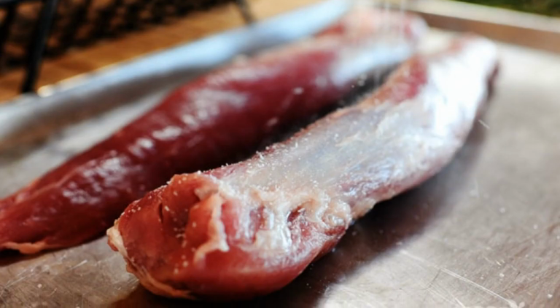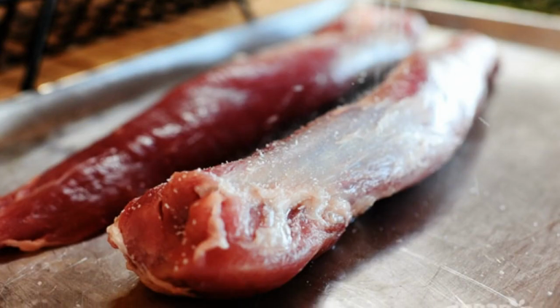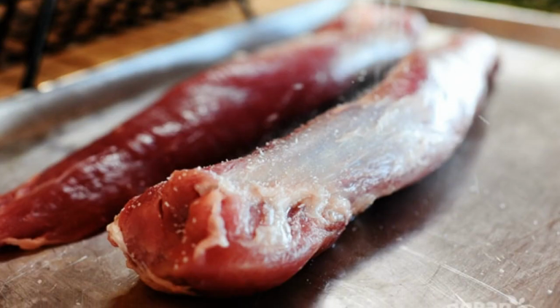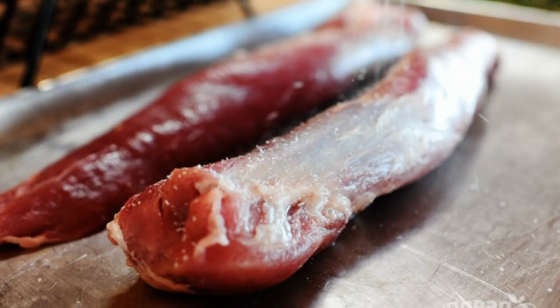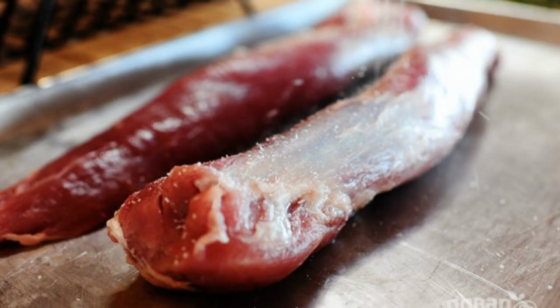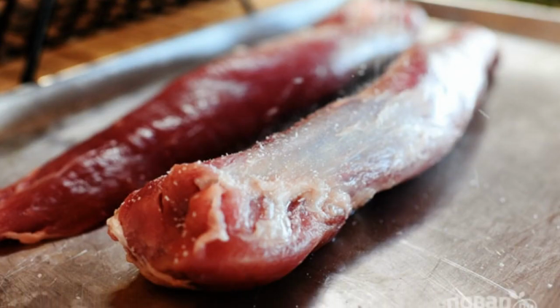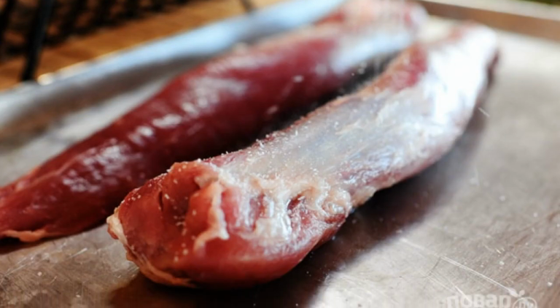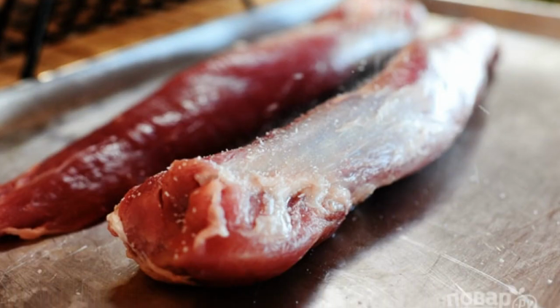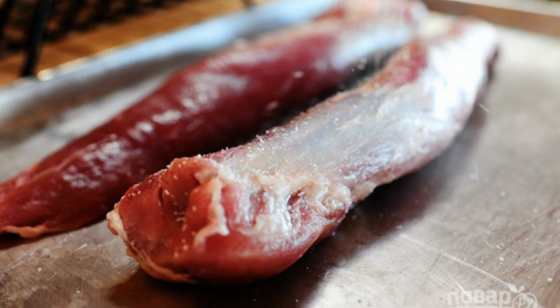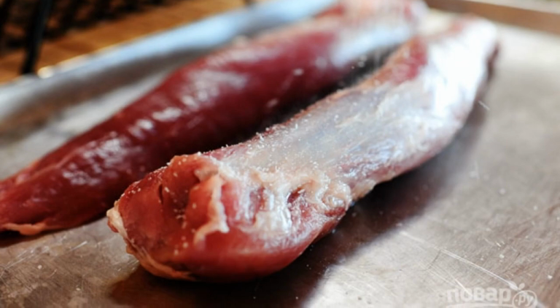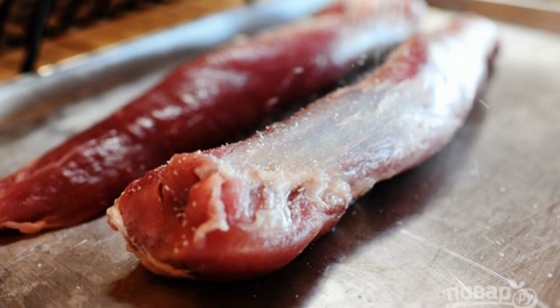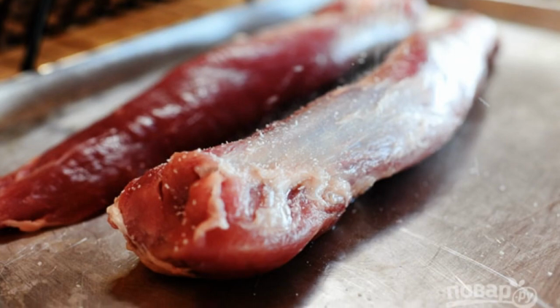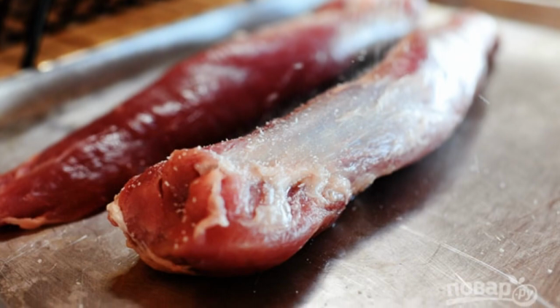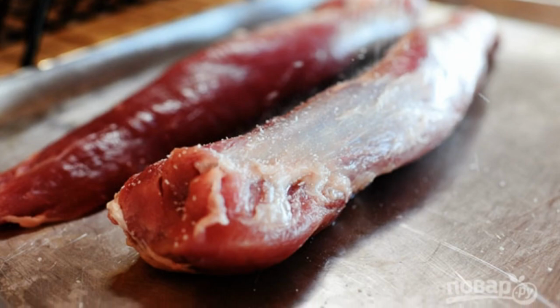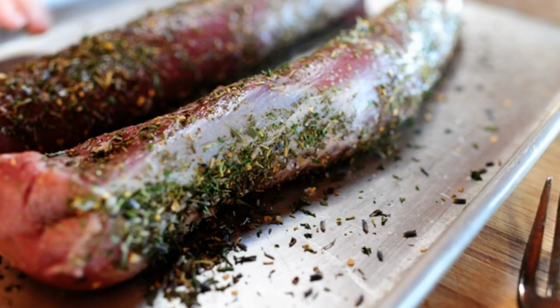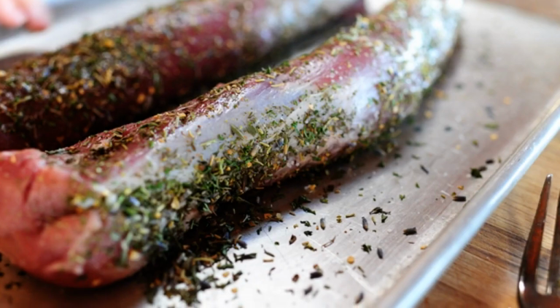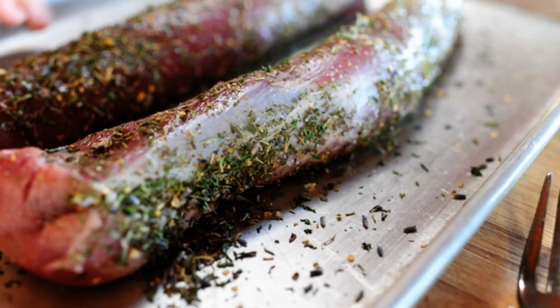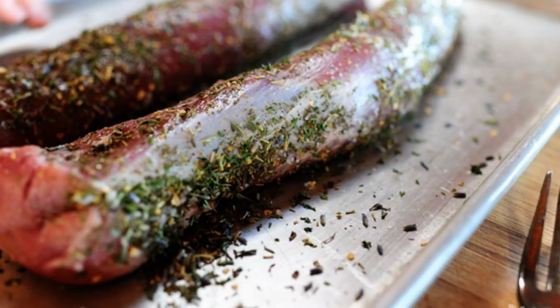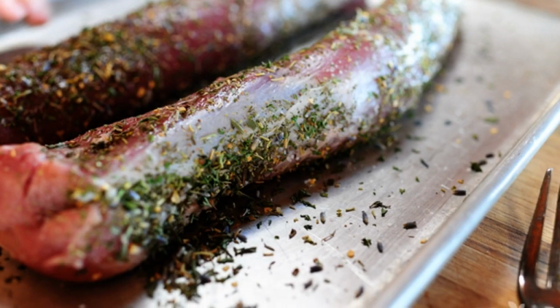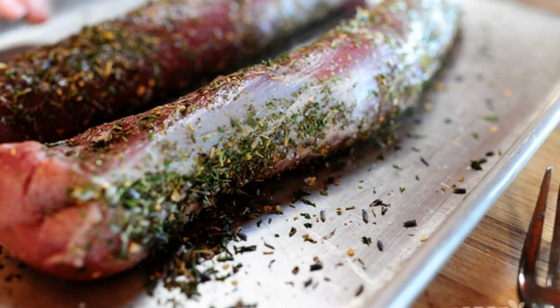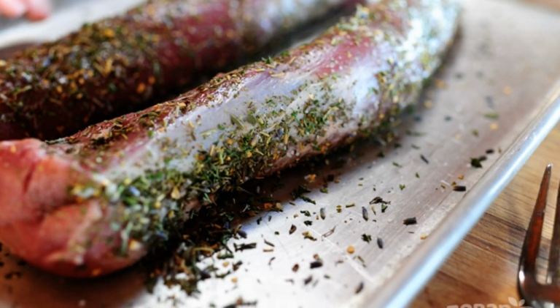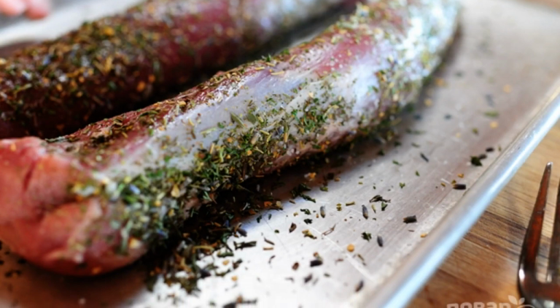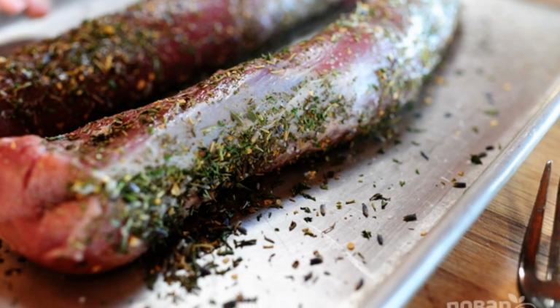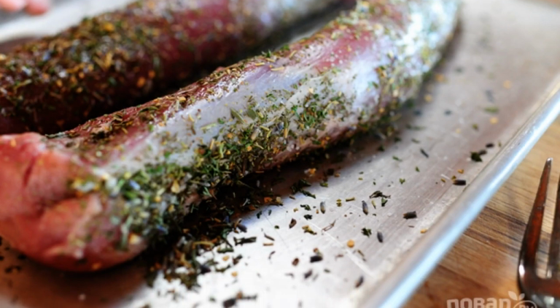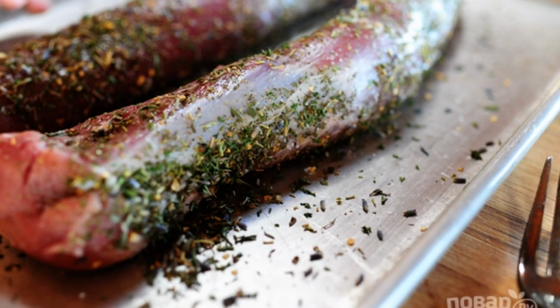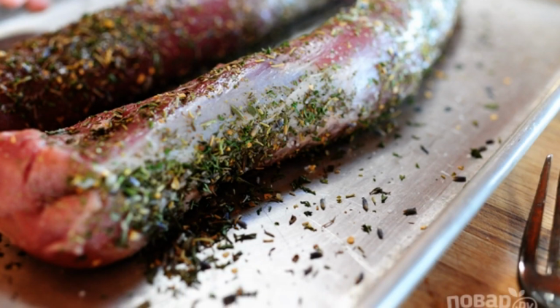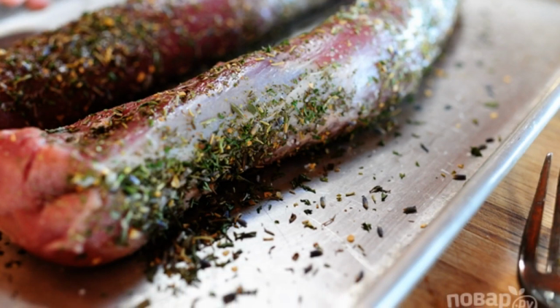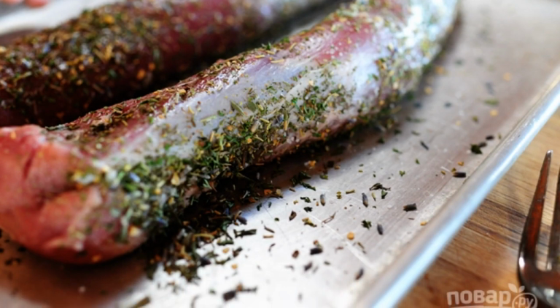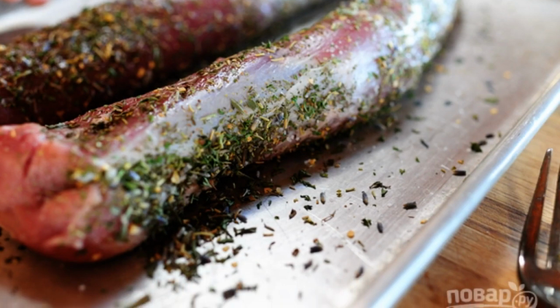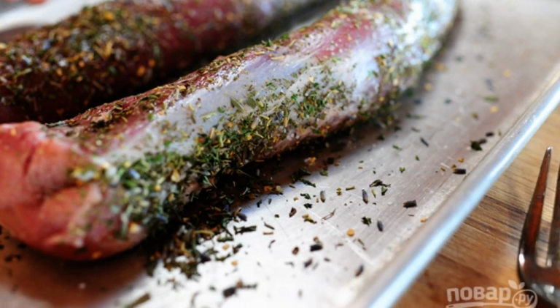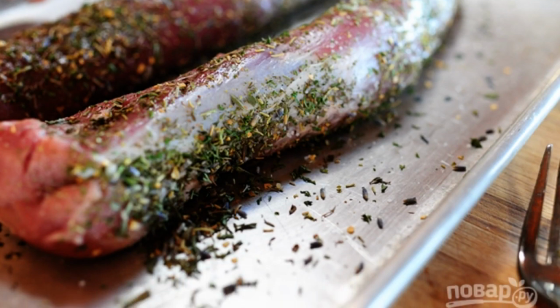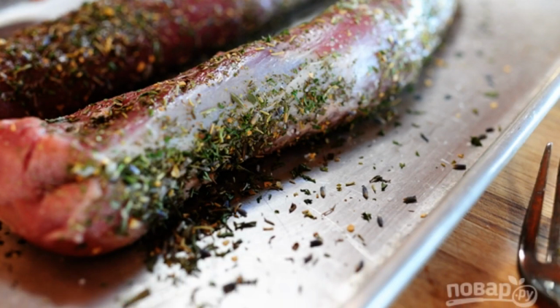Season the meat with salt and pepper. Sprinkle the meat with Provencal herbs.